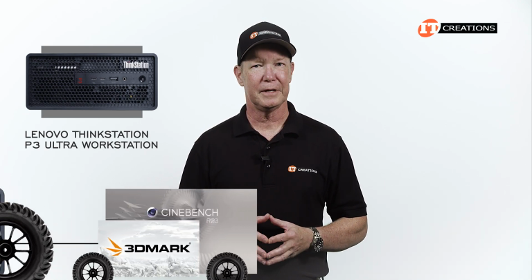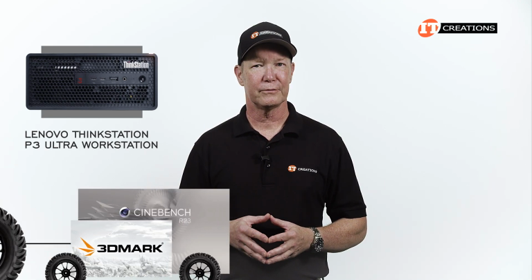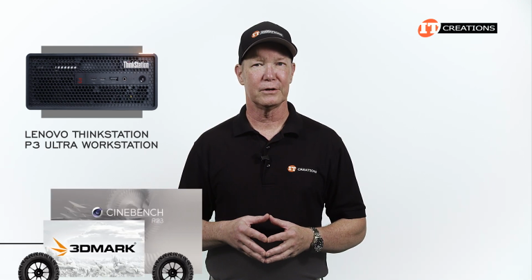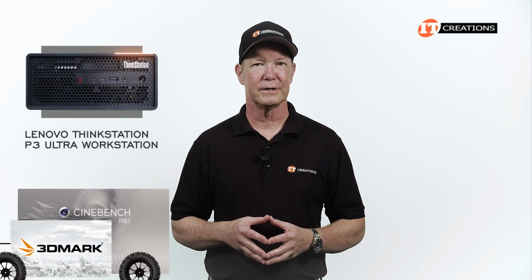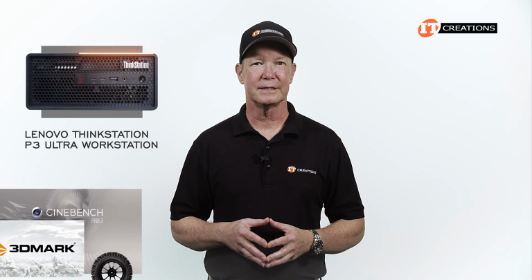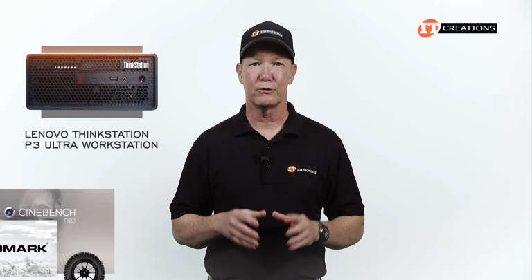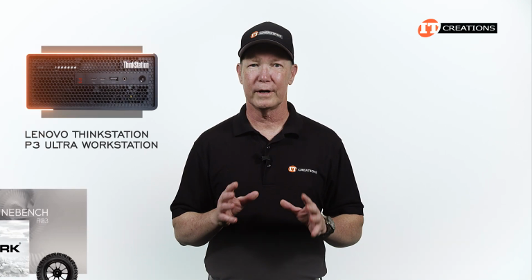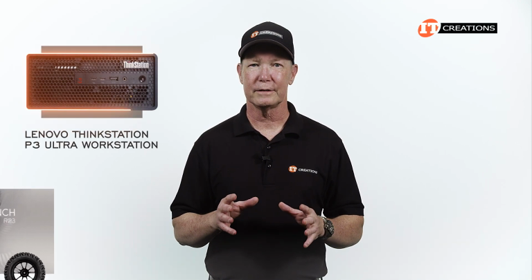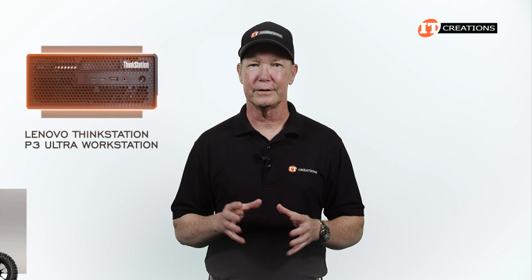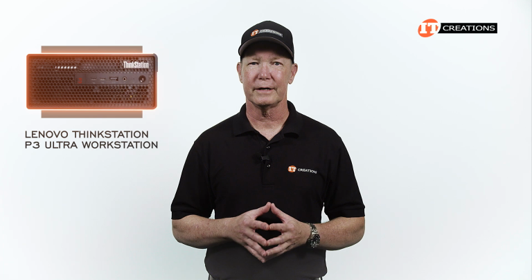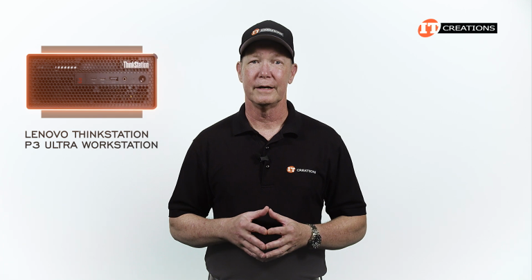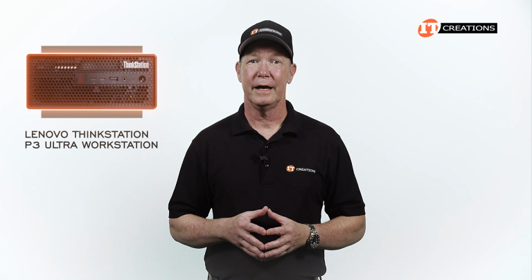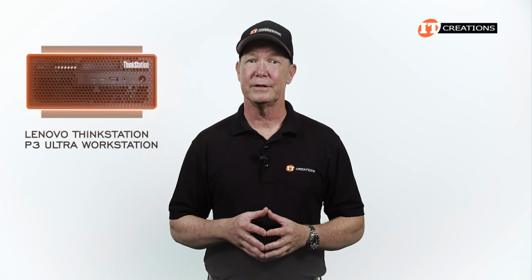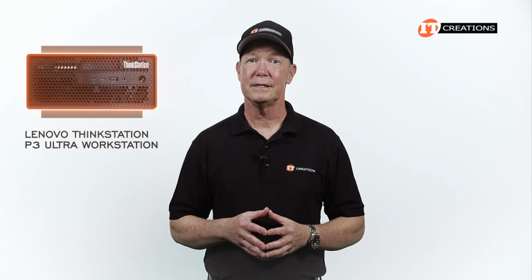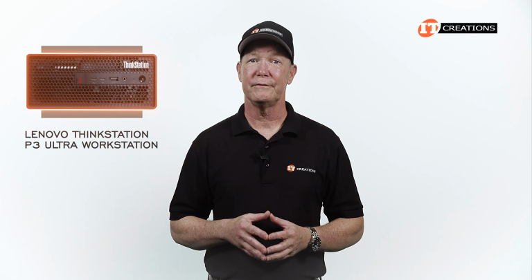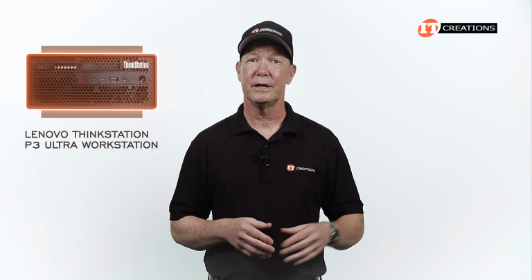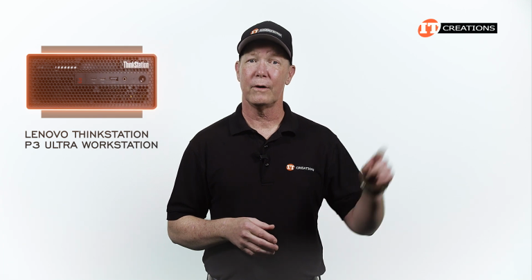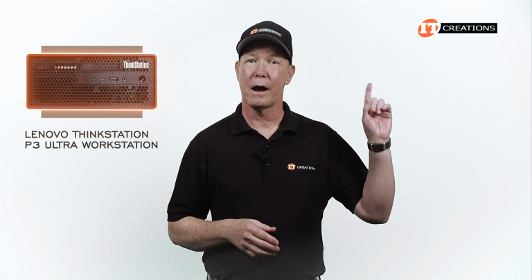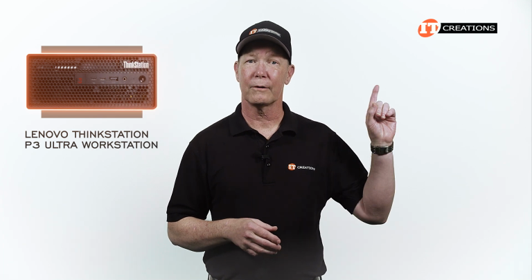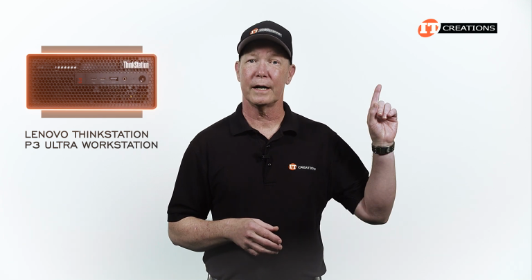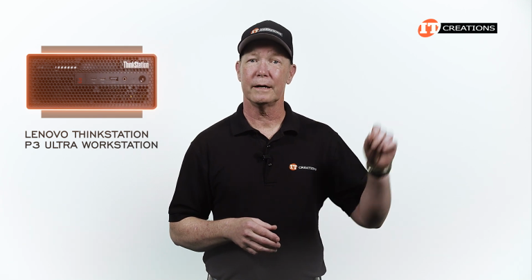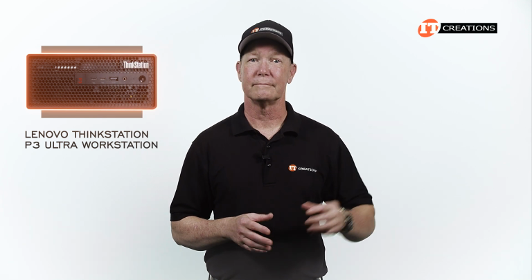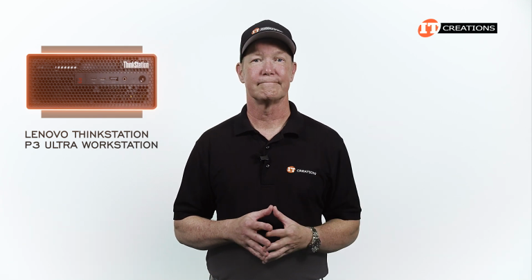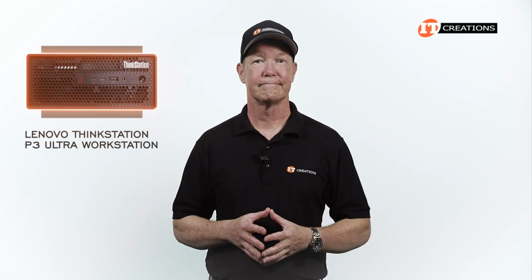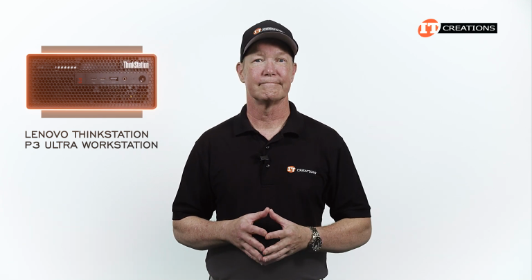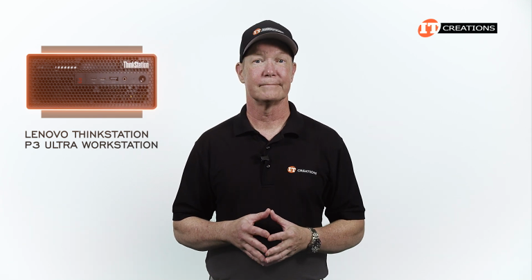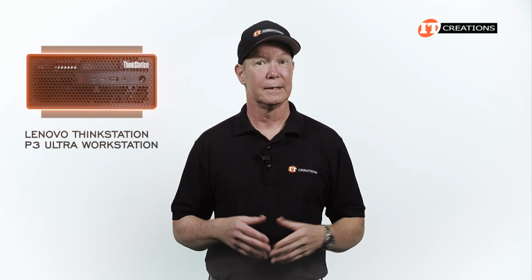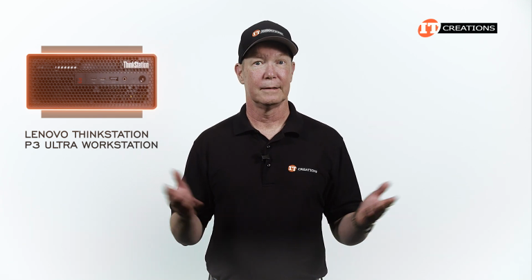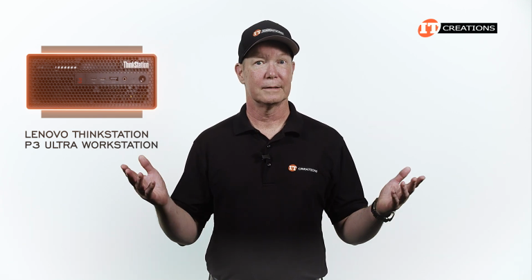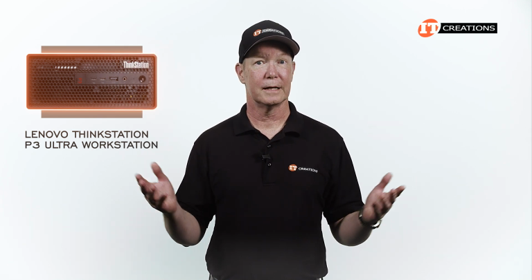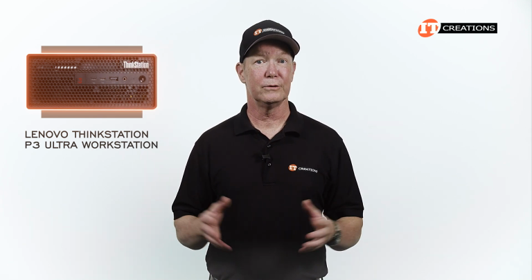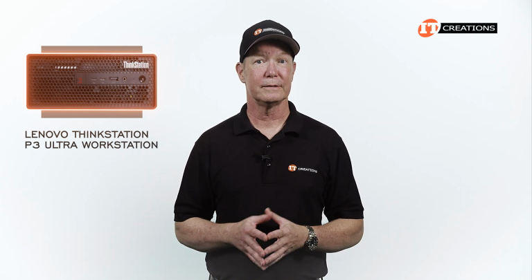That P3 Ultra is a great little unit, and you can see that video right here. Let's get to it.